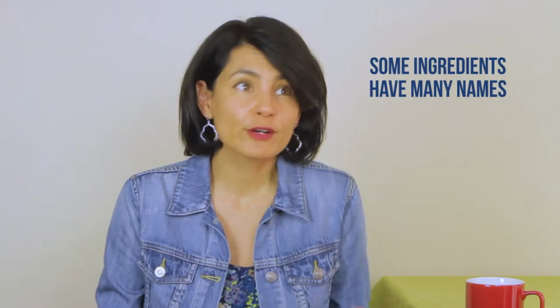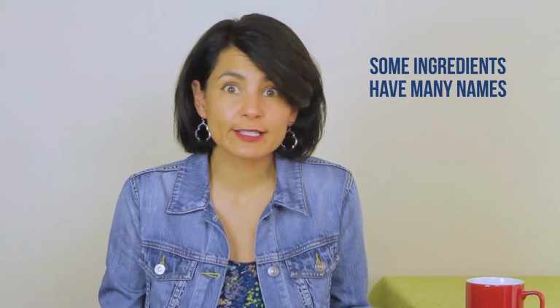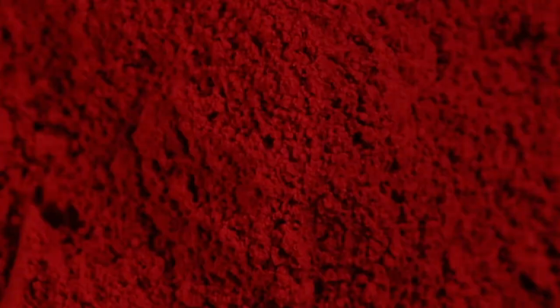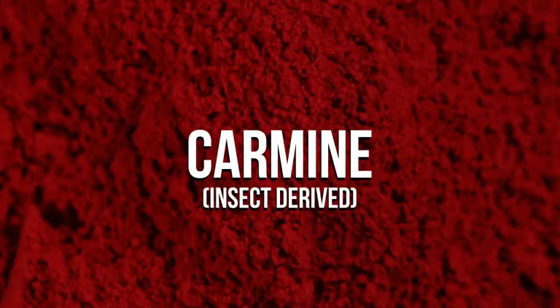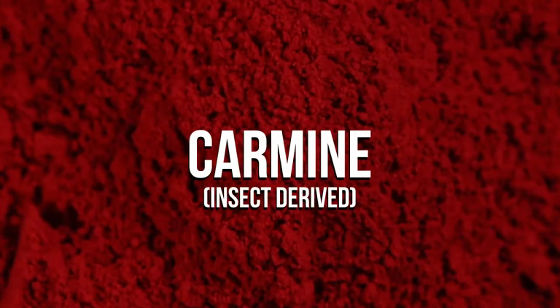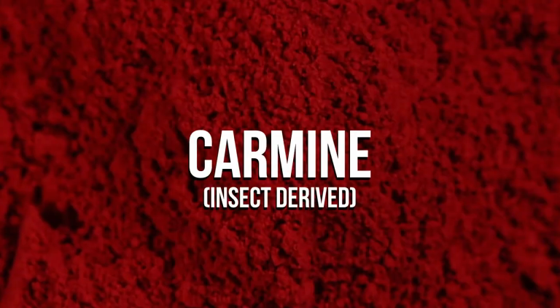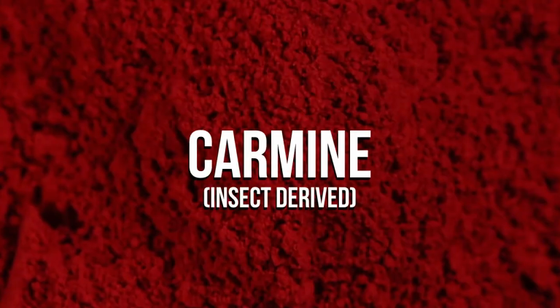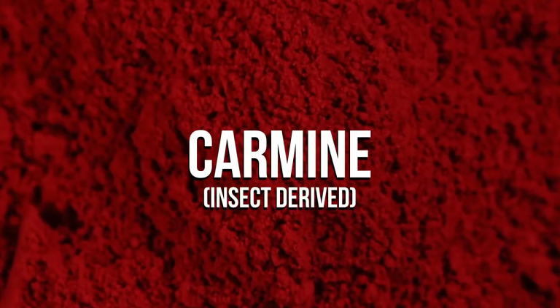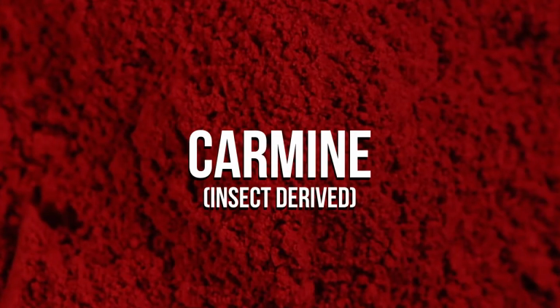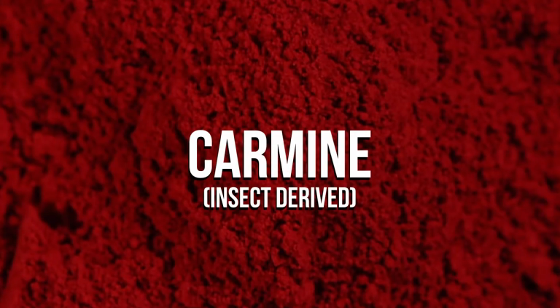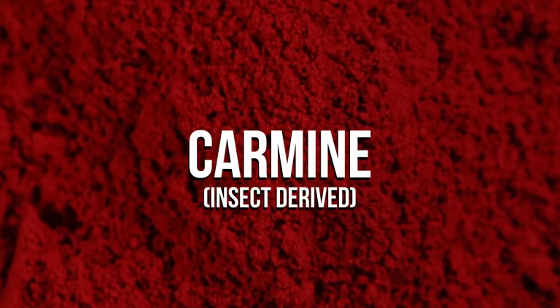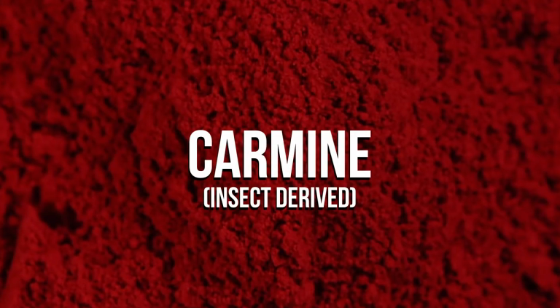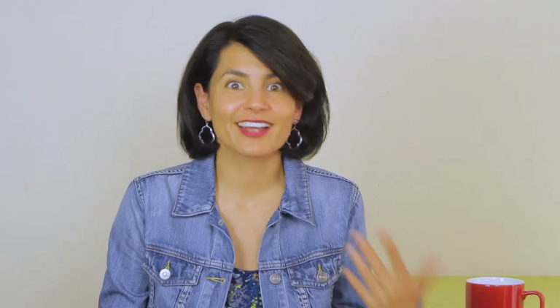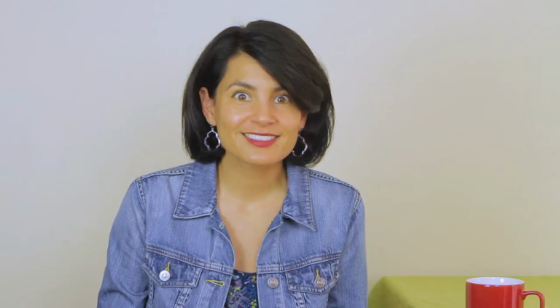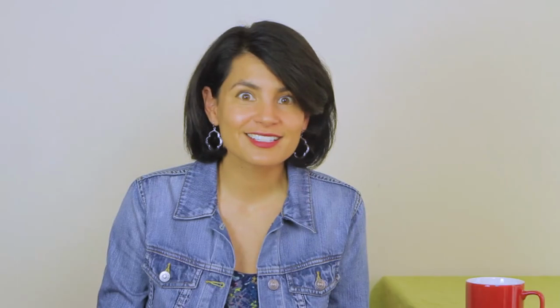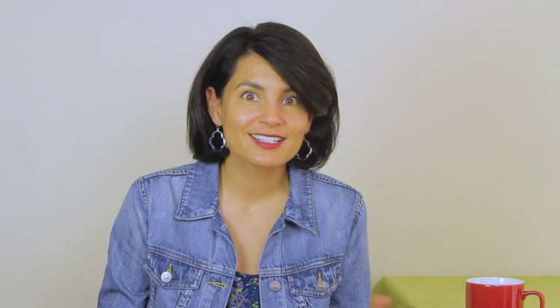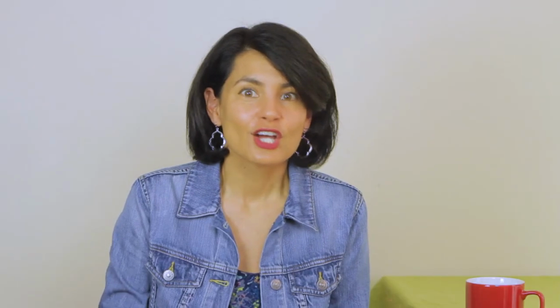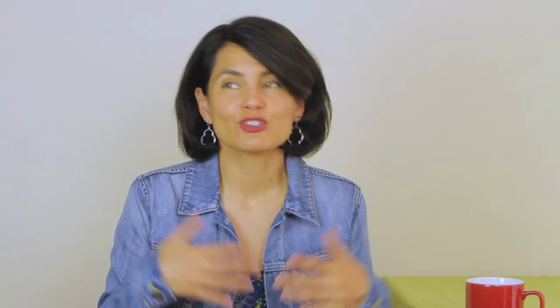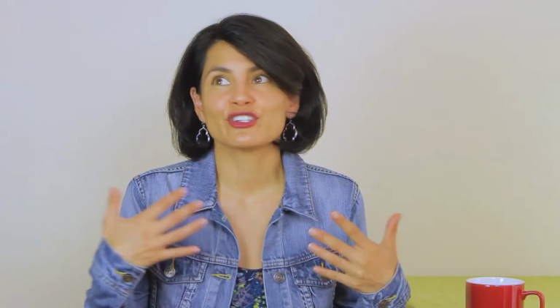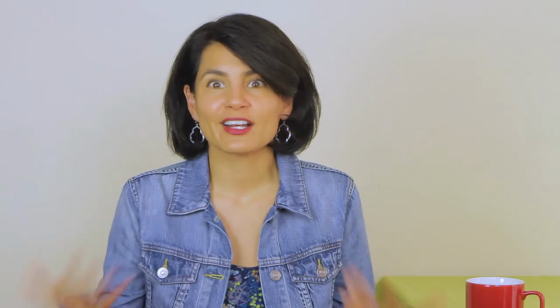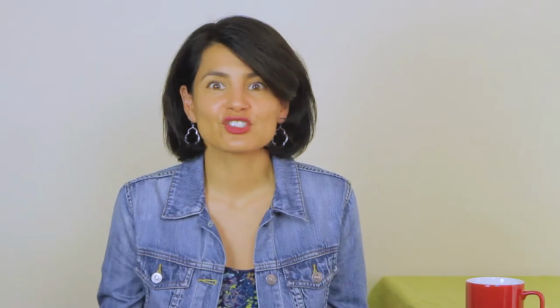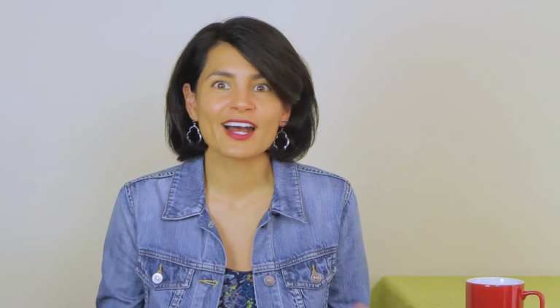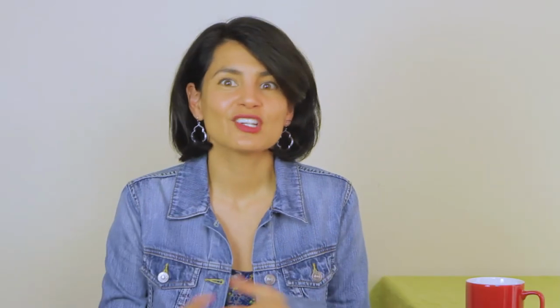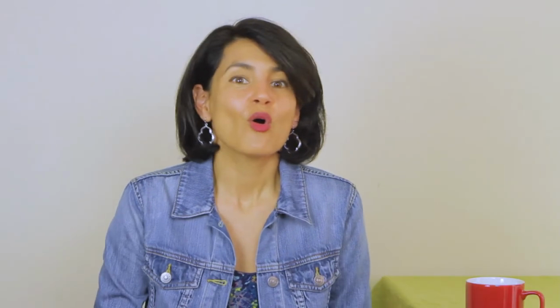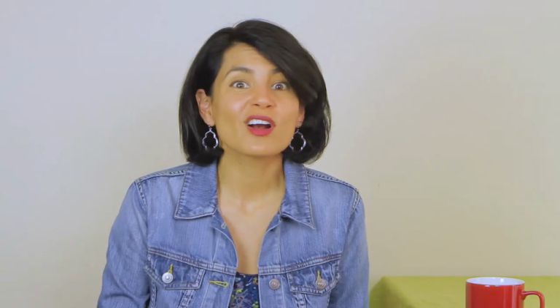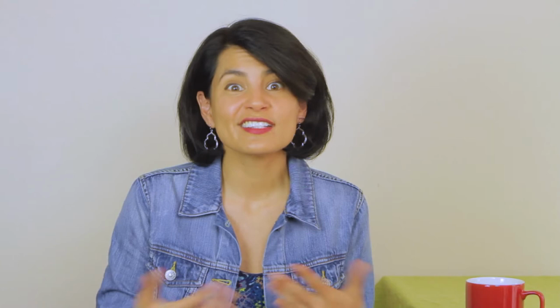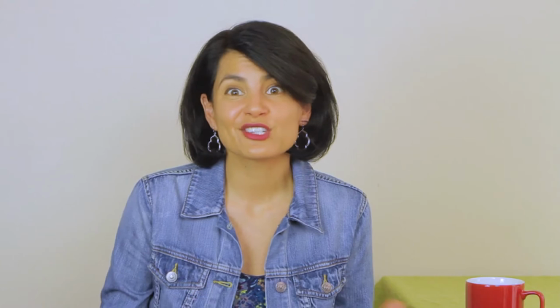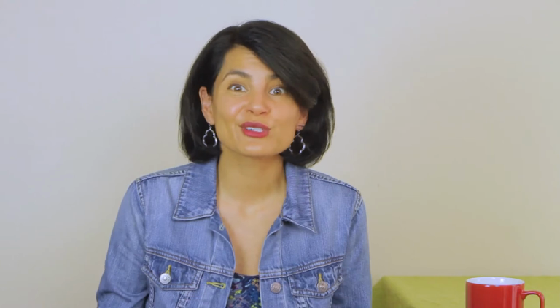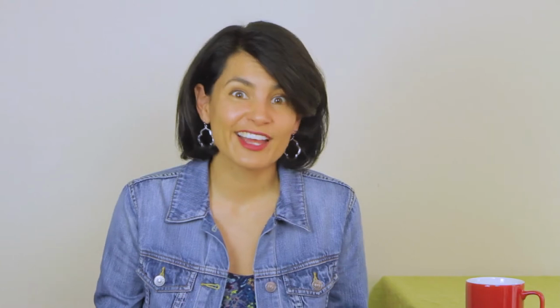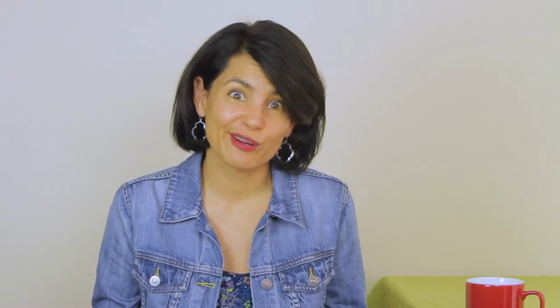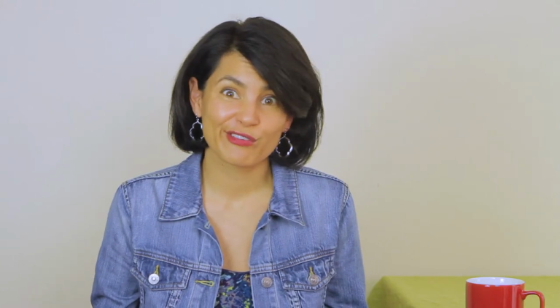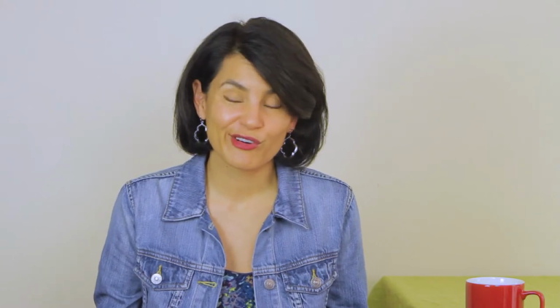For example, carmine, which is also known as carminic acid, cochineal extract, or natural red number four.